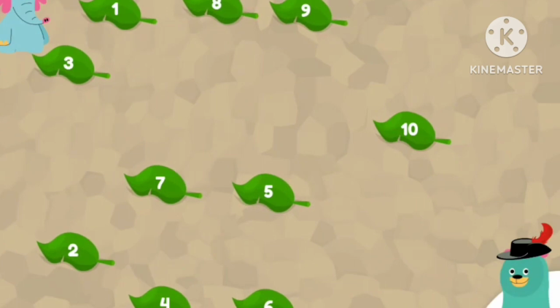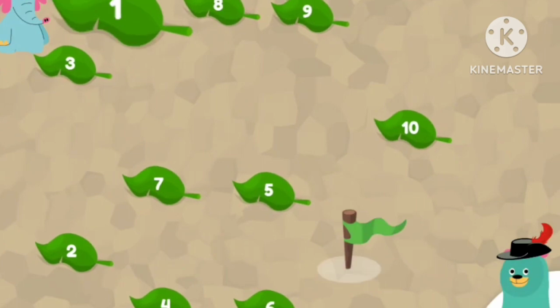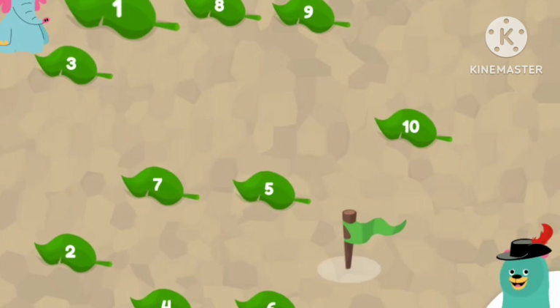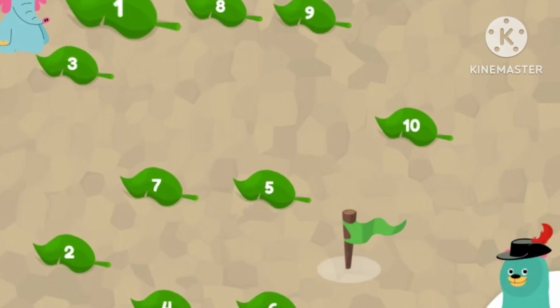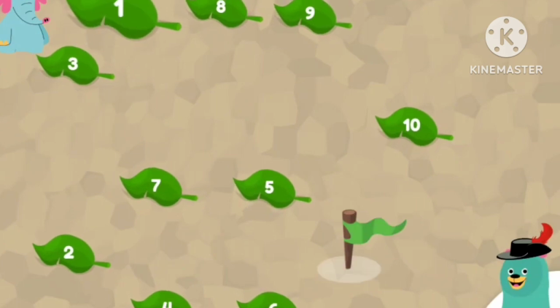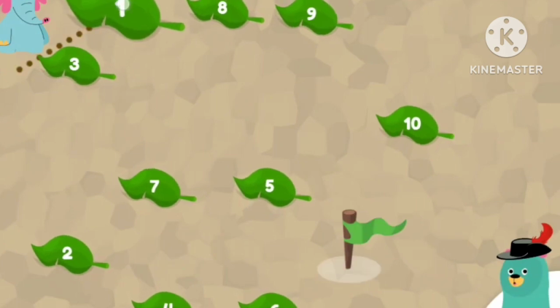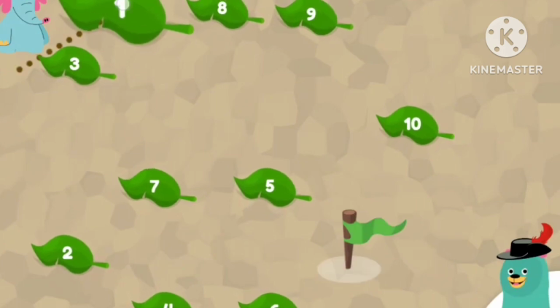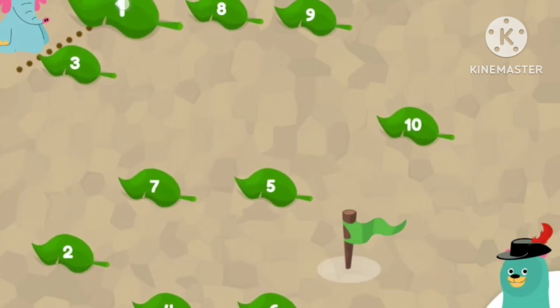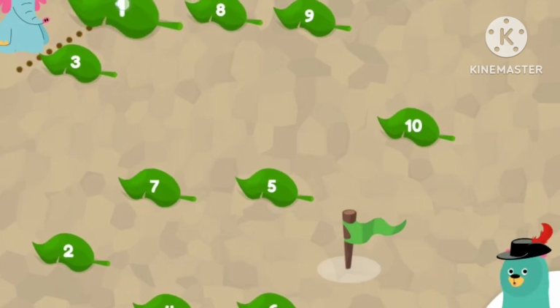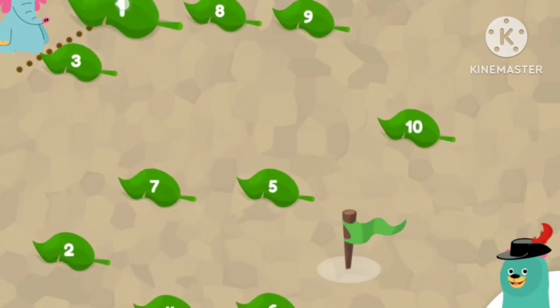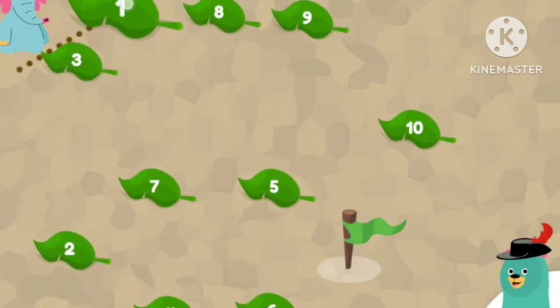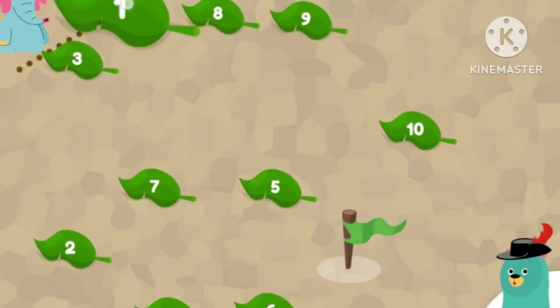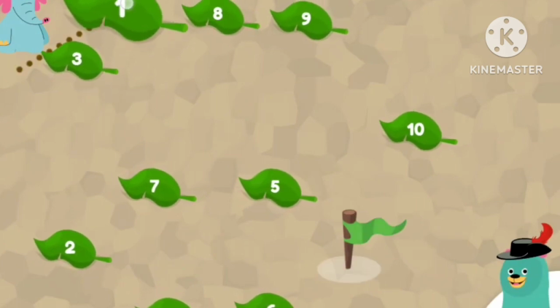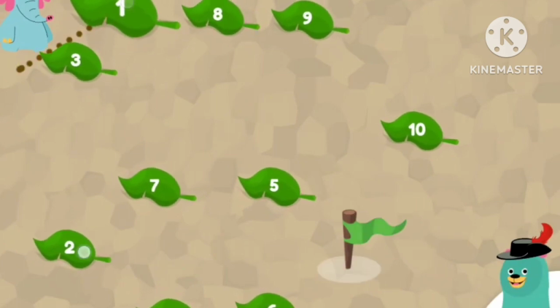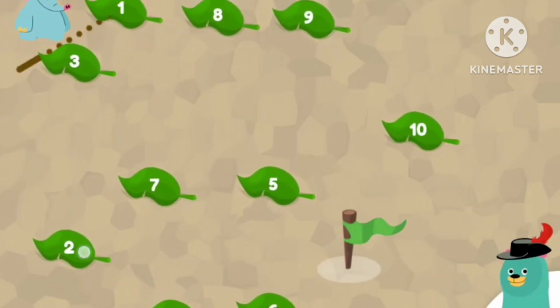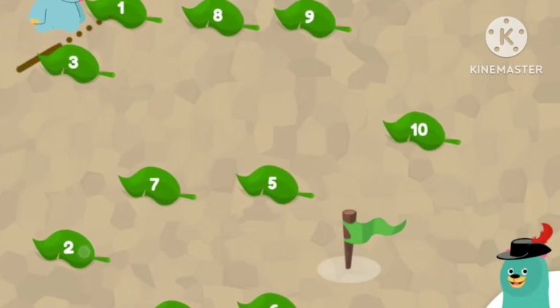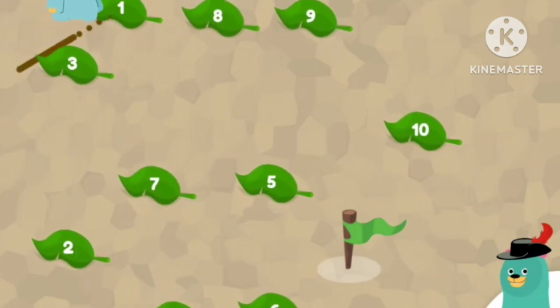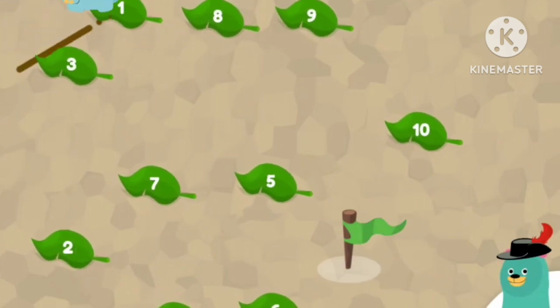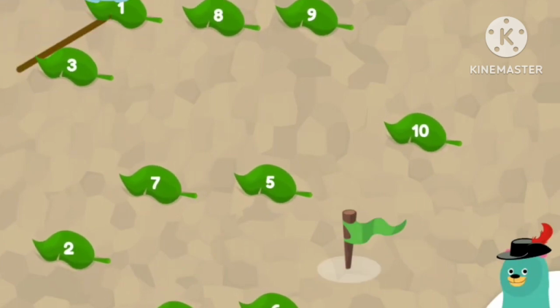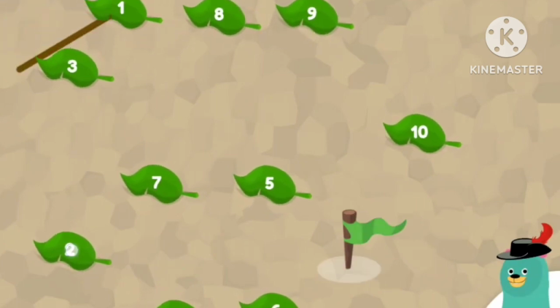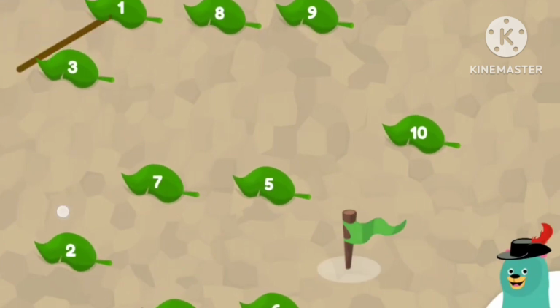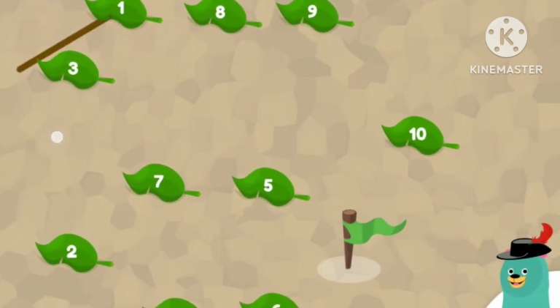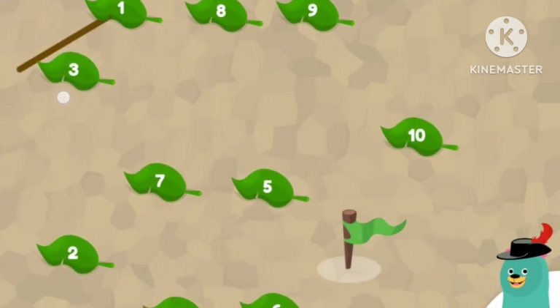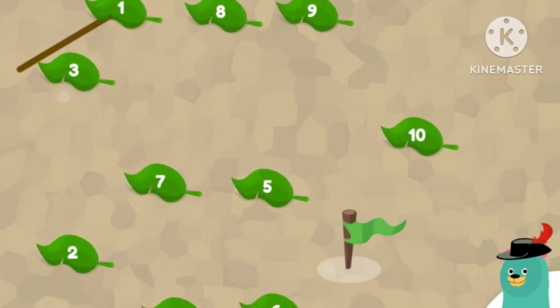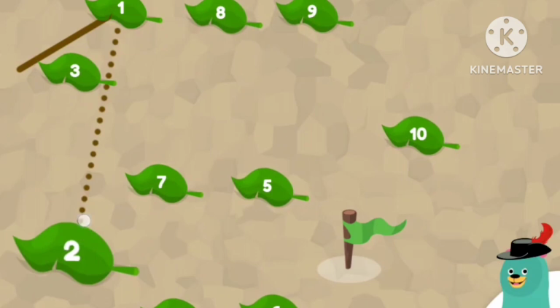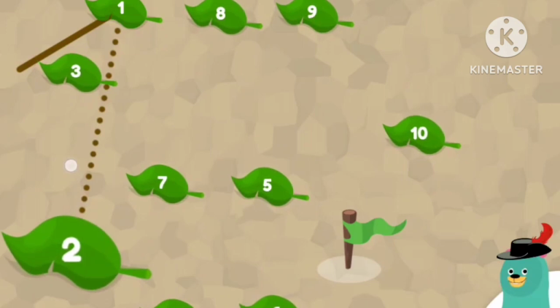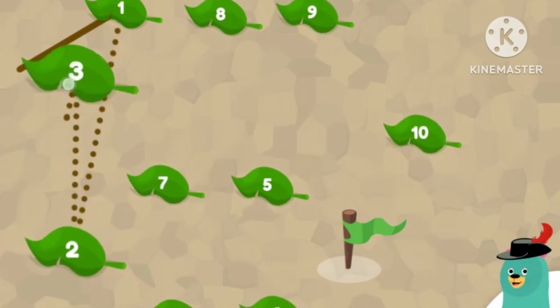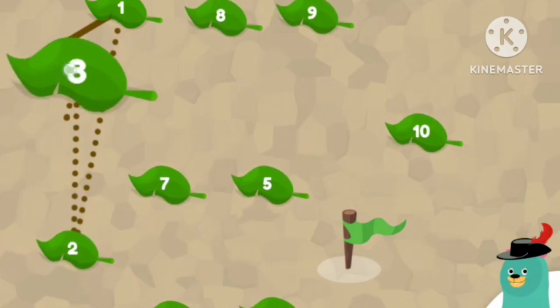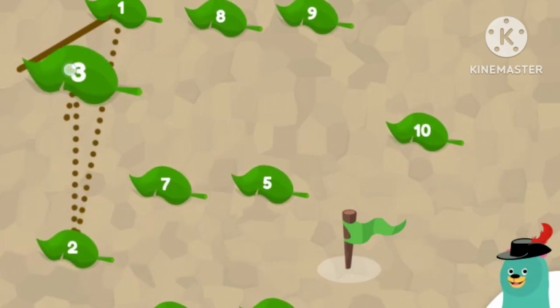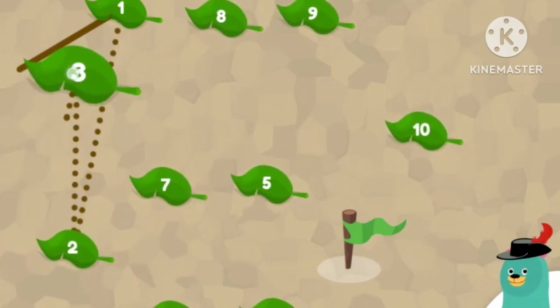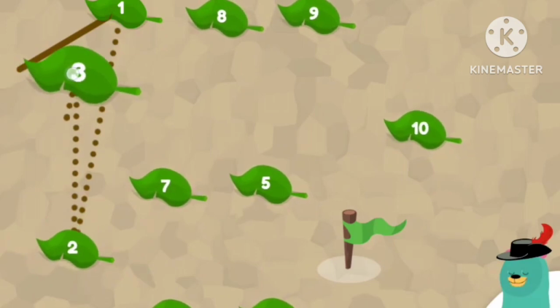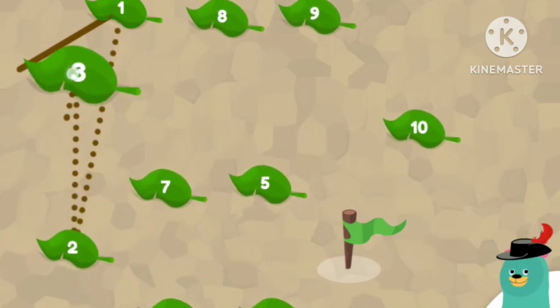Help Ollo find his way through the numbers. One. Tap the numbers in order.